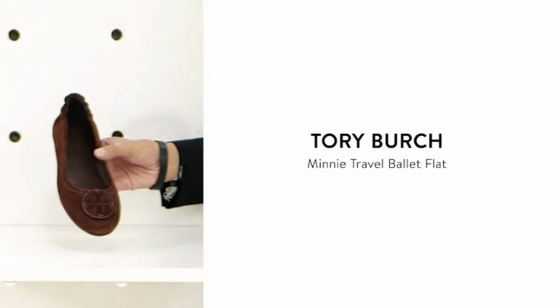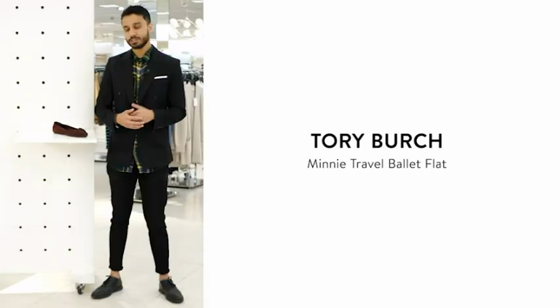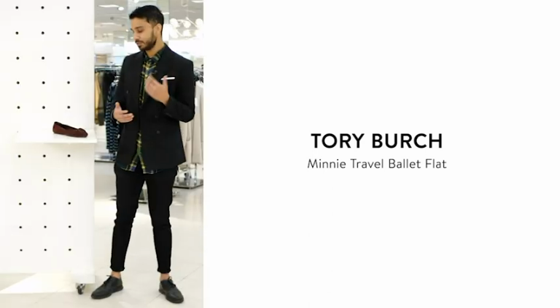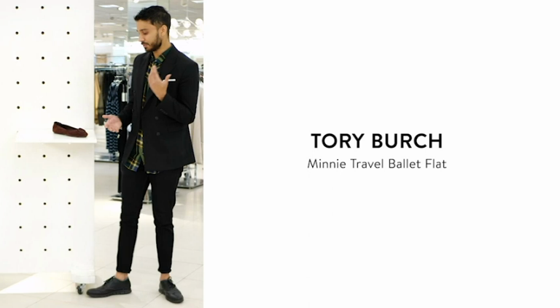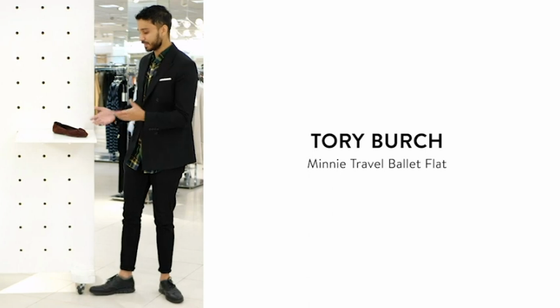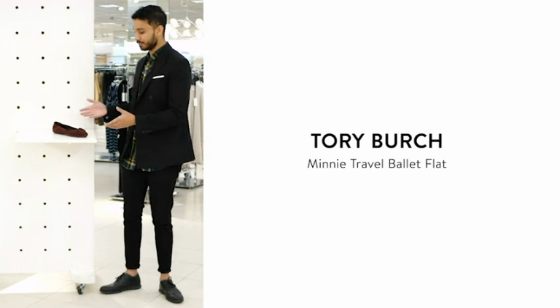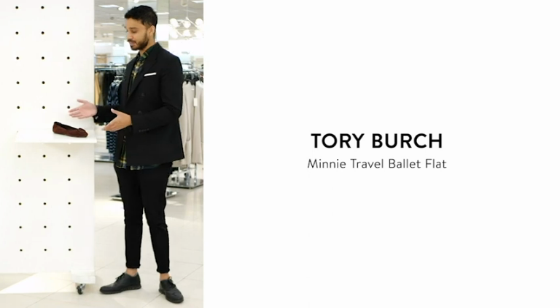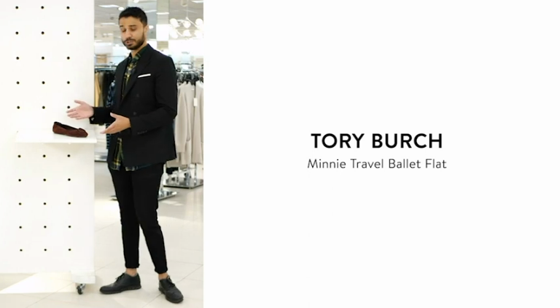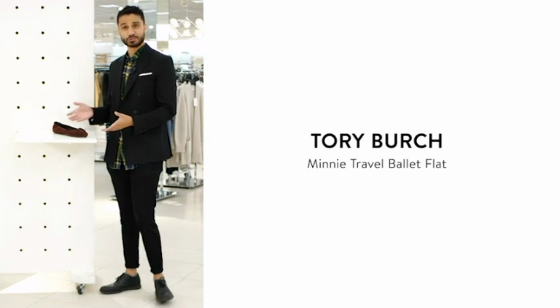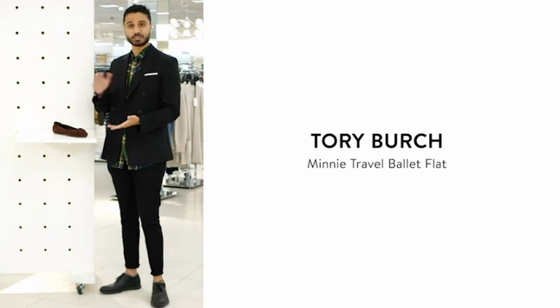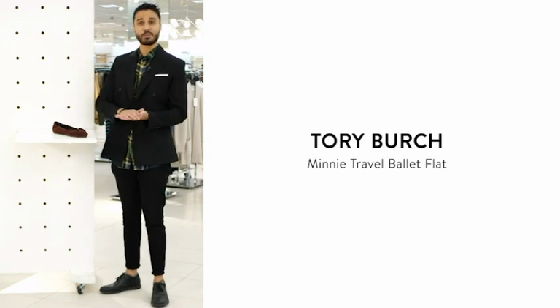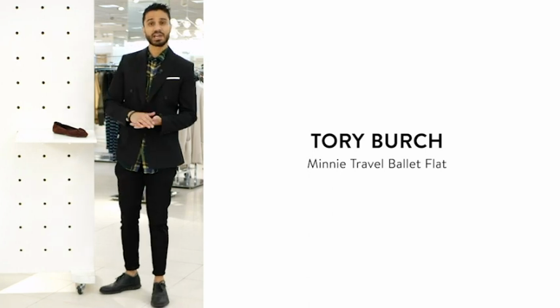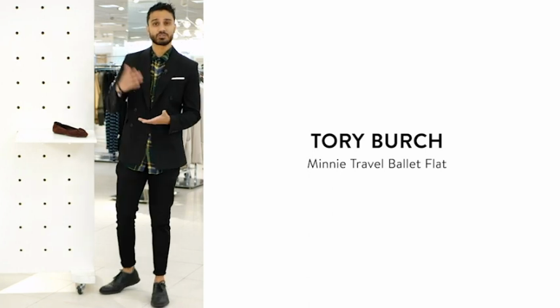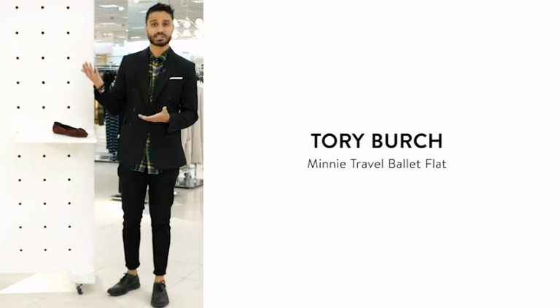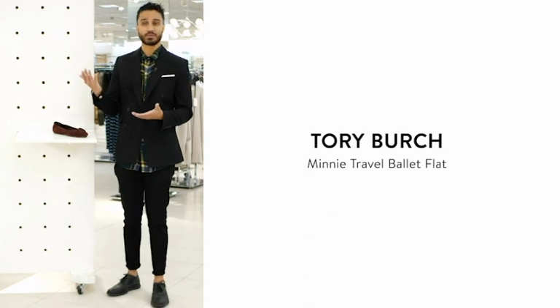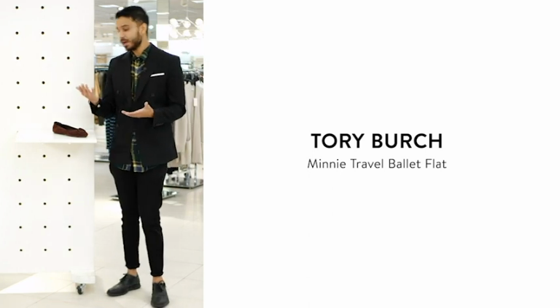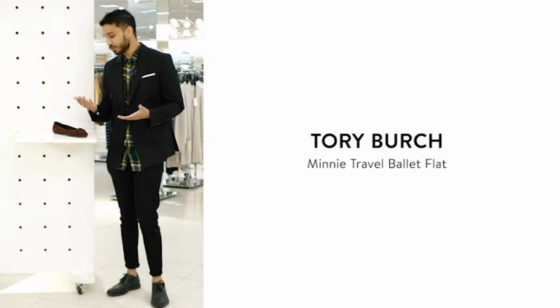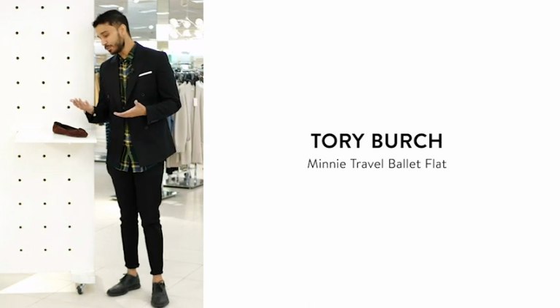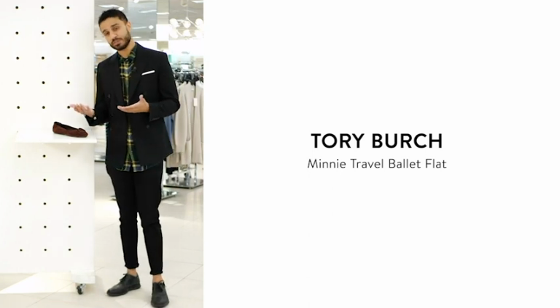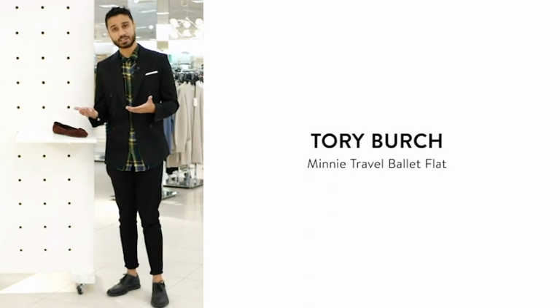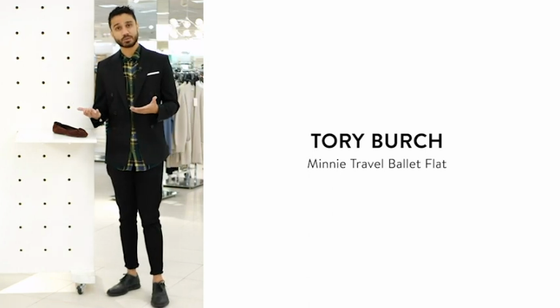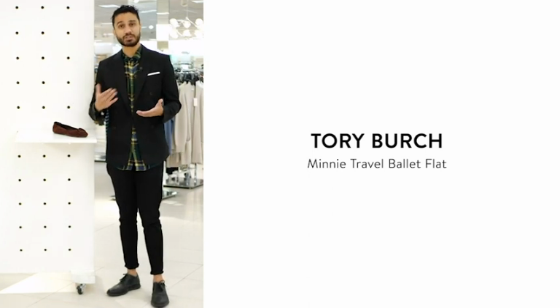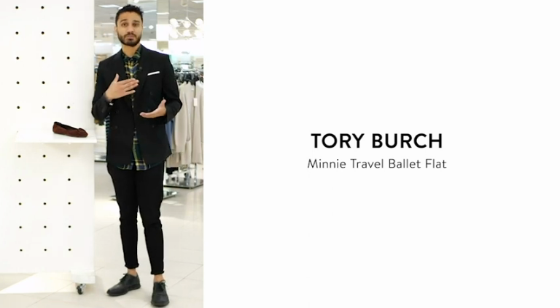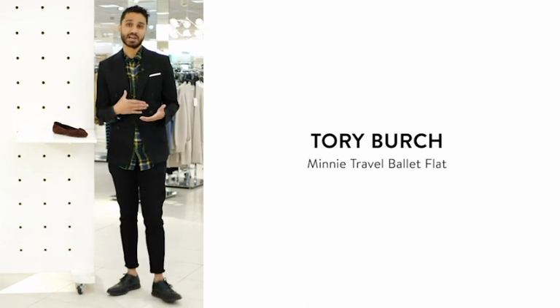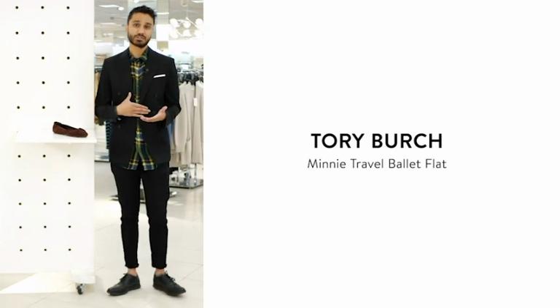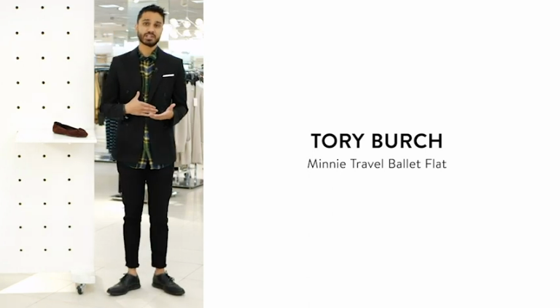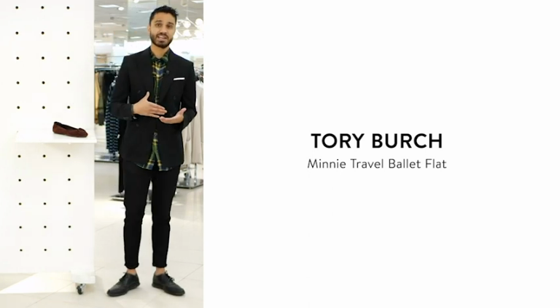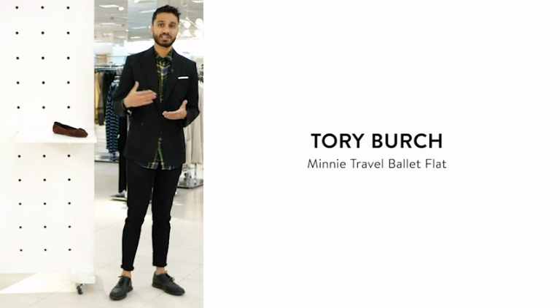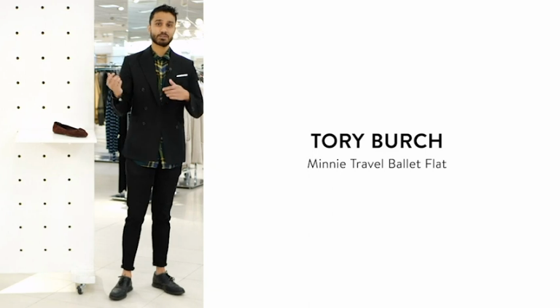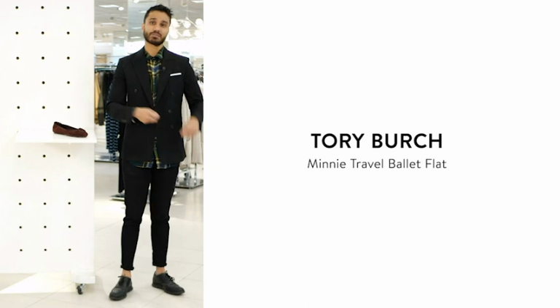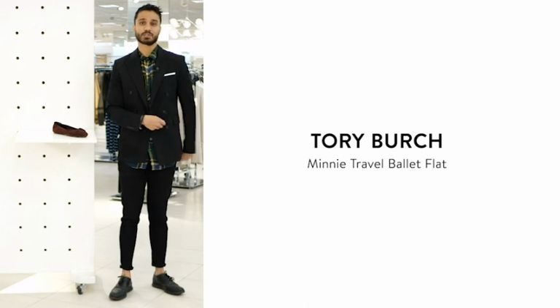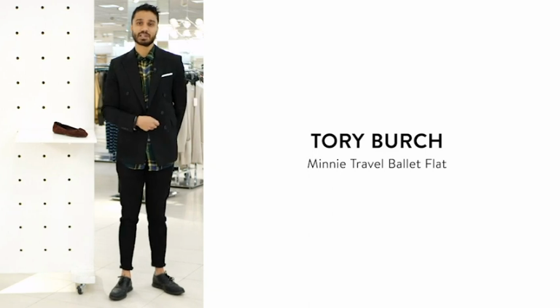This is a really versatile flat that you can dress up and dress down. I would put this together with your maxi dress and your favorite crossbody.